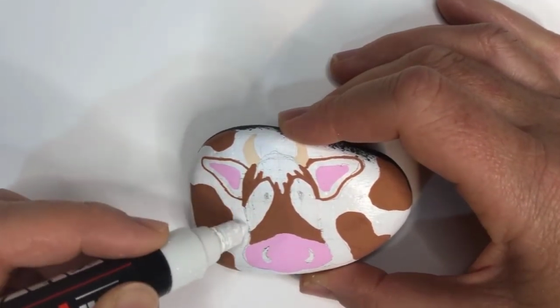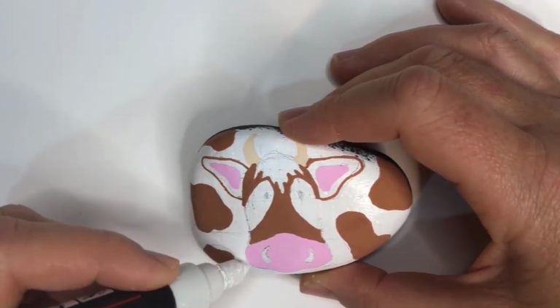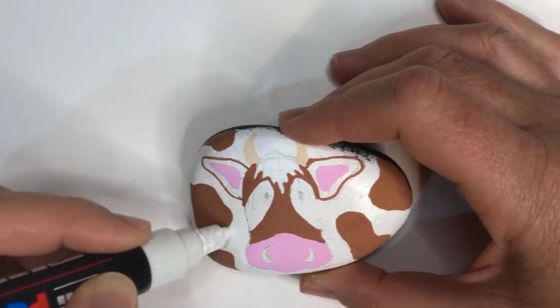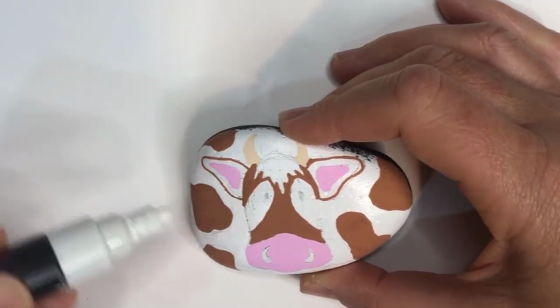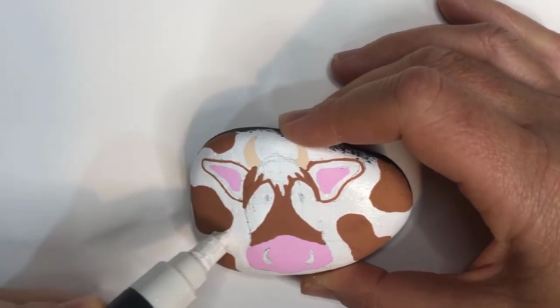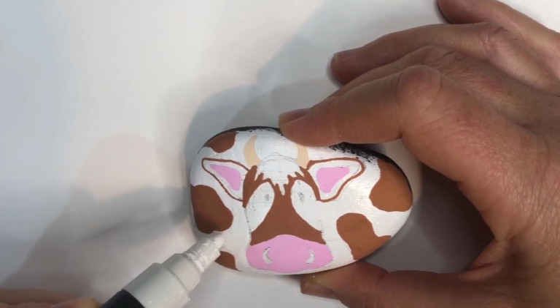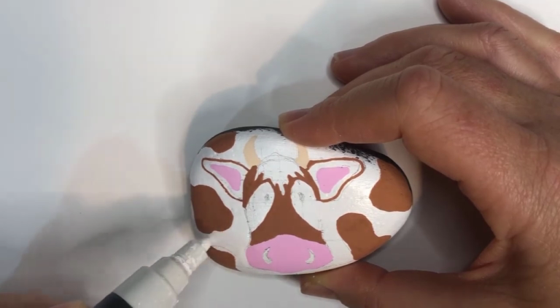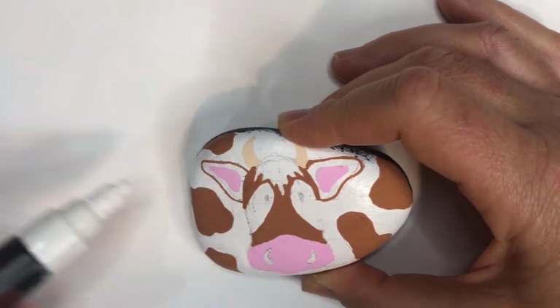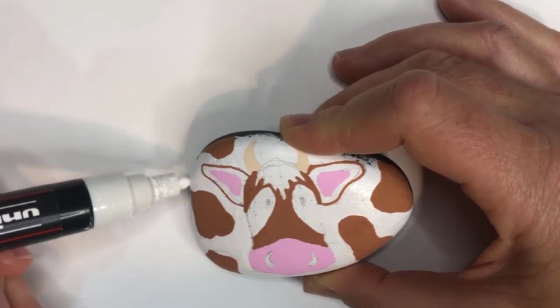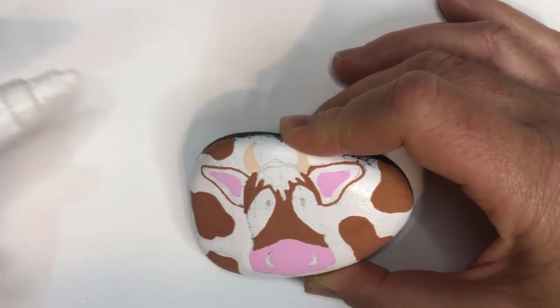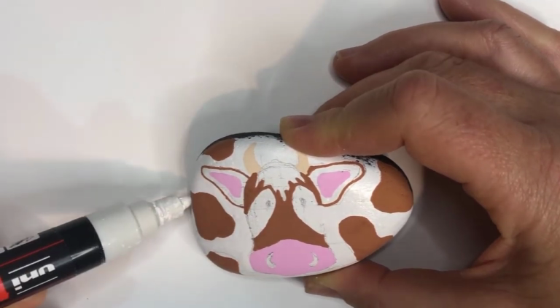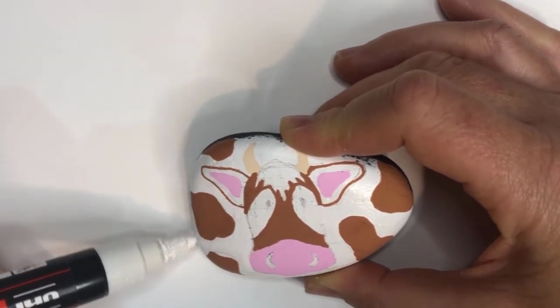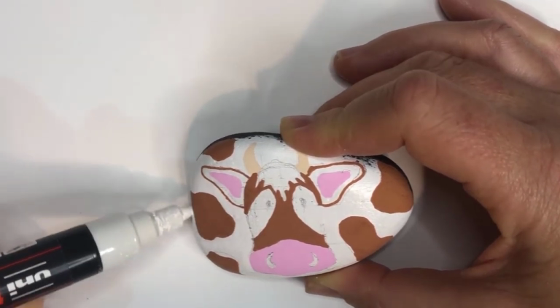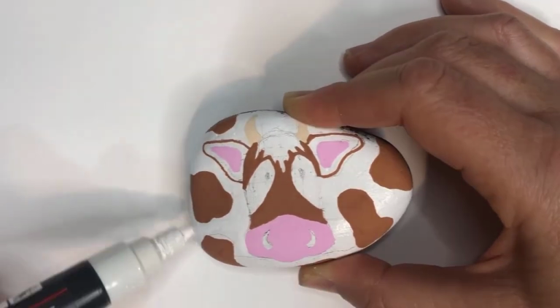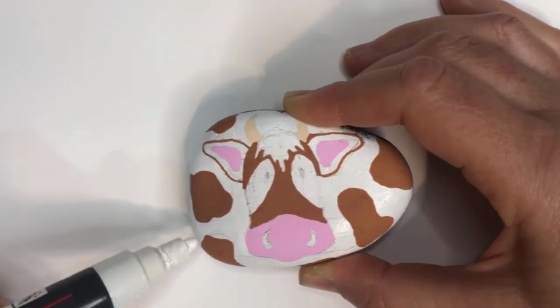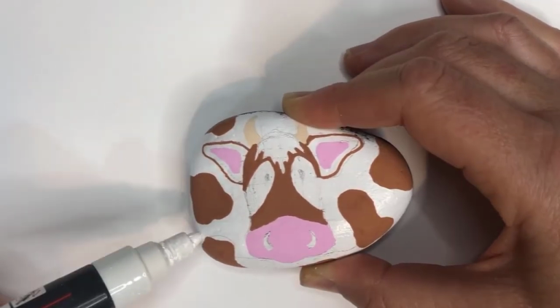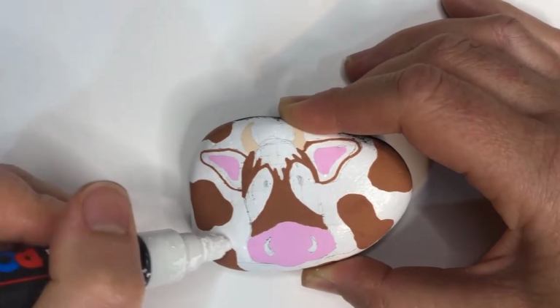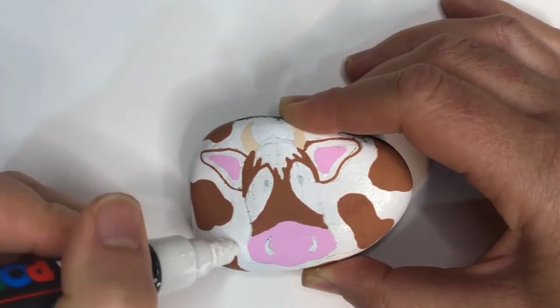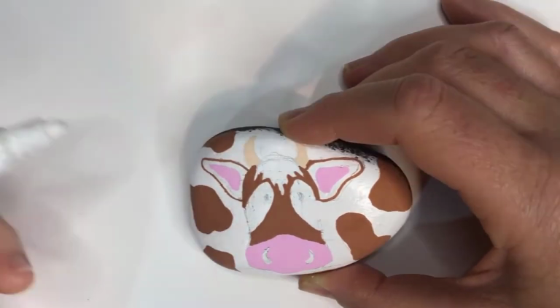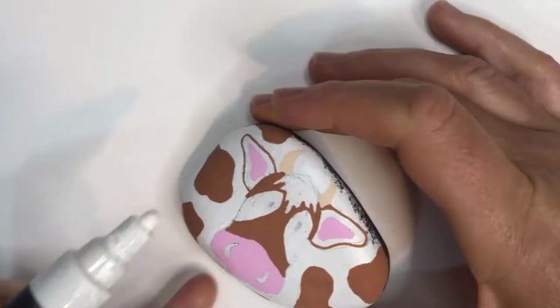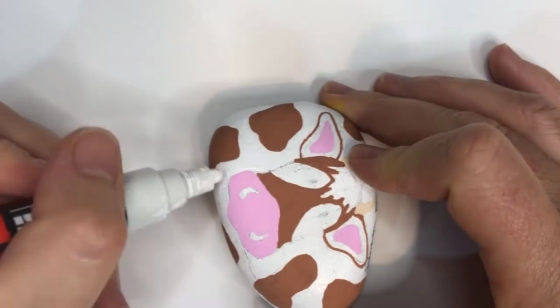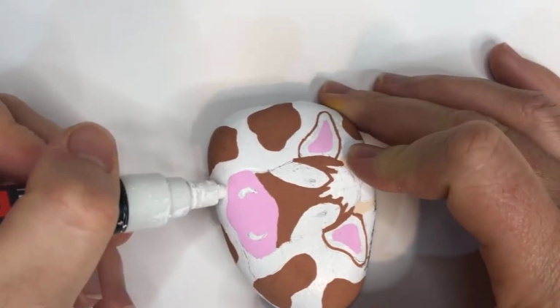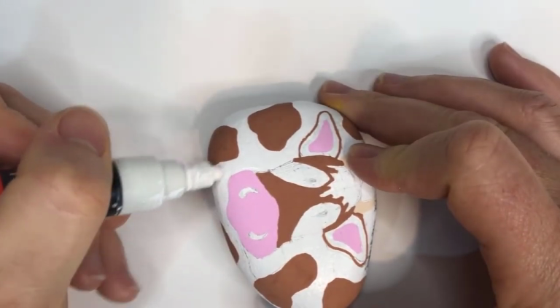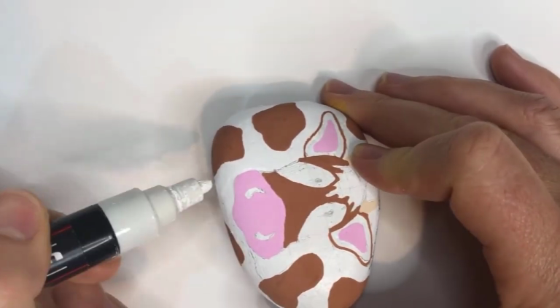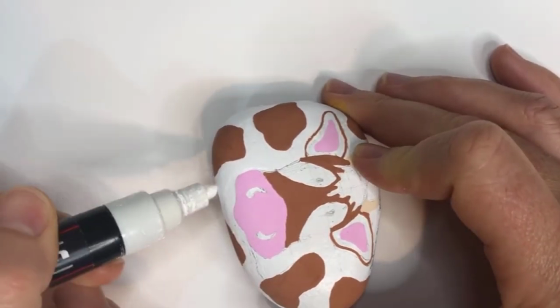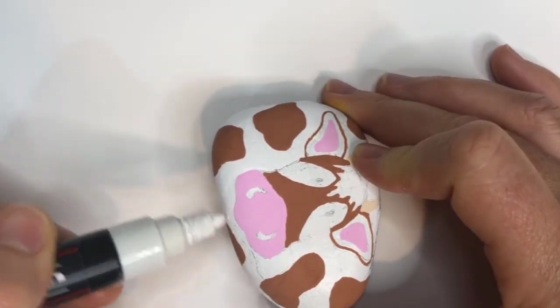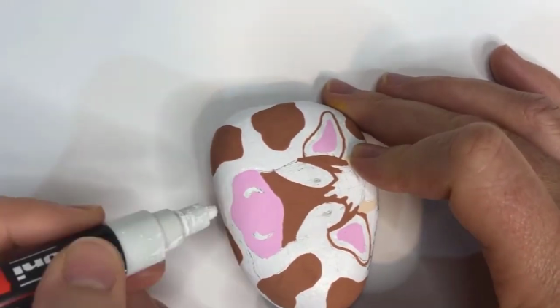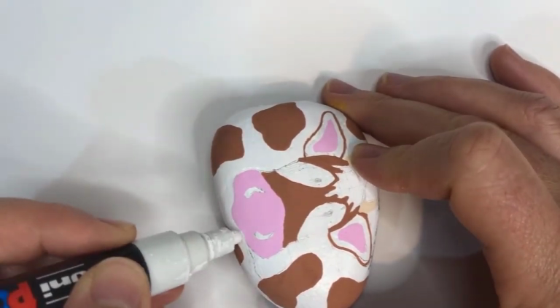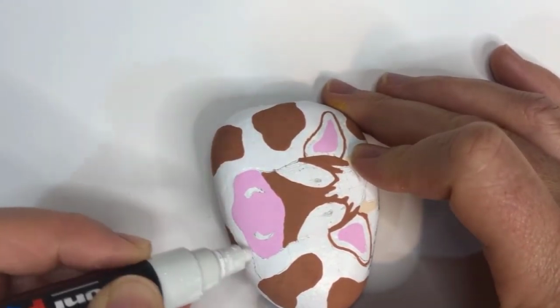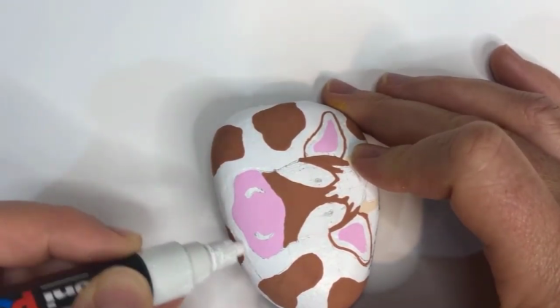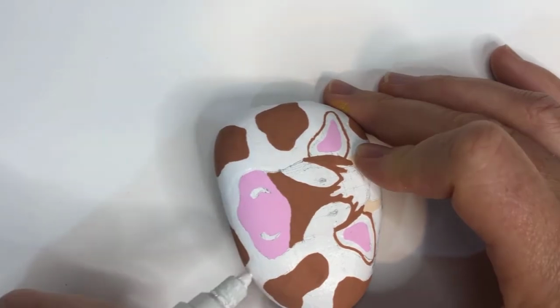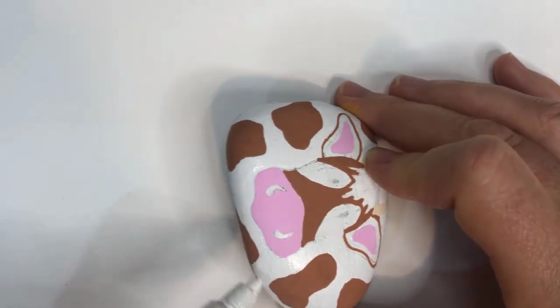Once you've put two coats on of all your colors, use your white paint pen to go over all your remaining pencil marks to ensure they are crisp and clean.